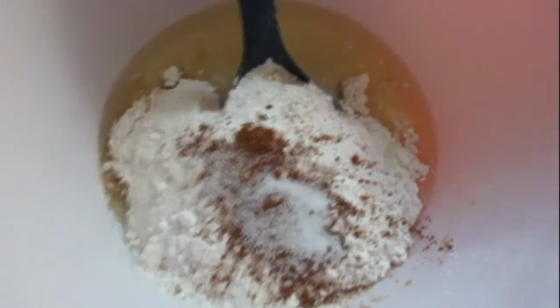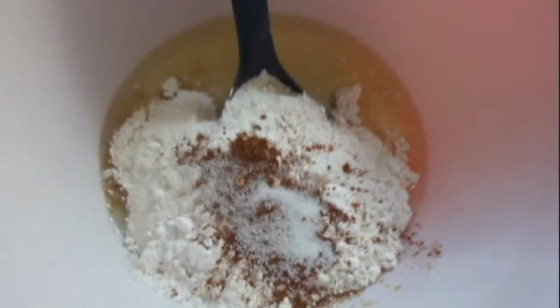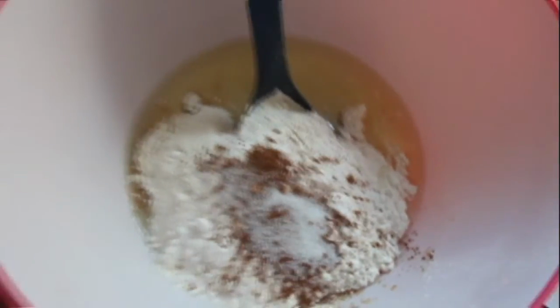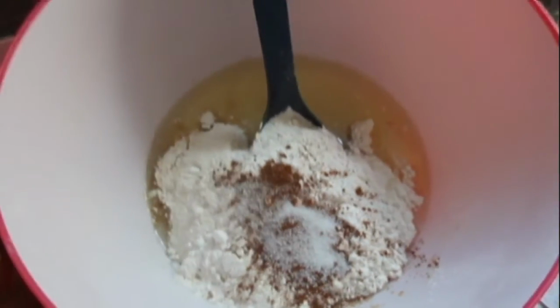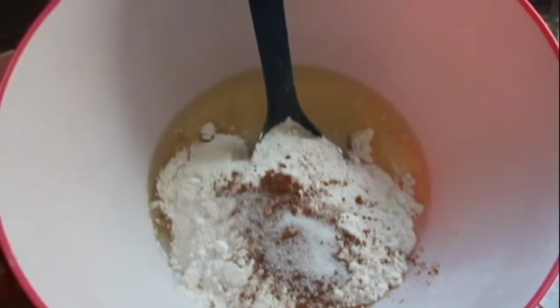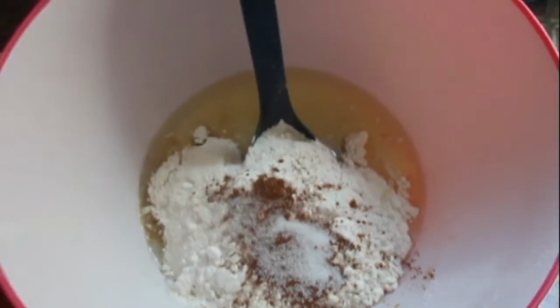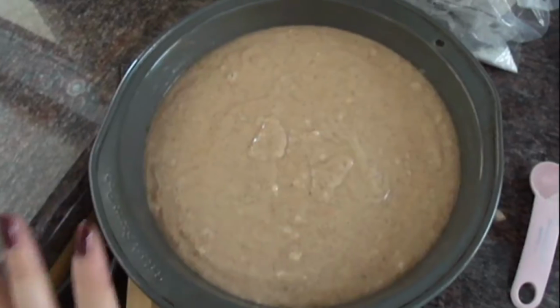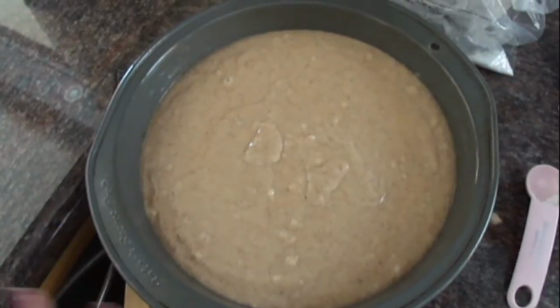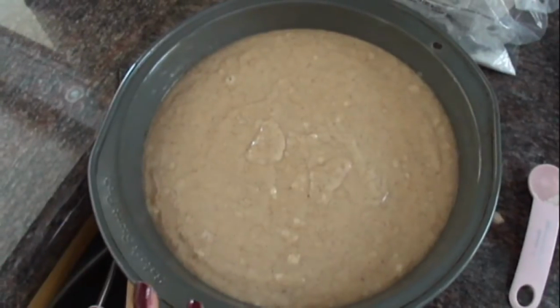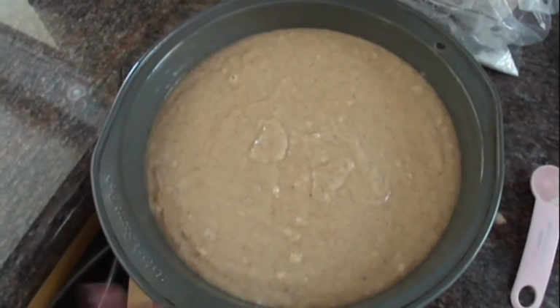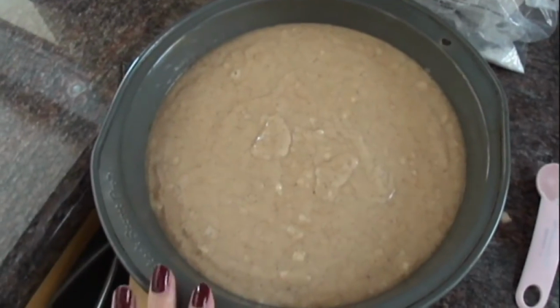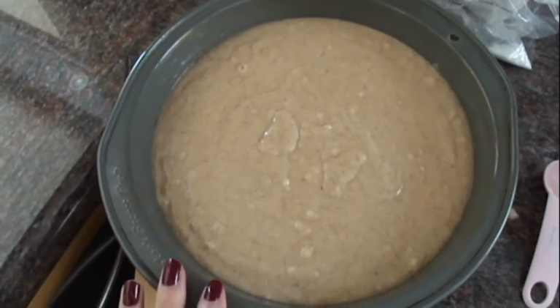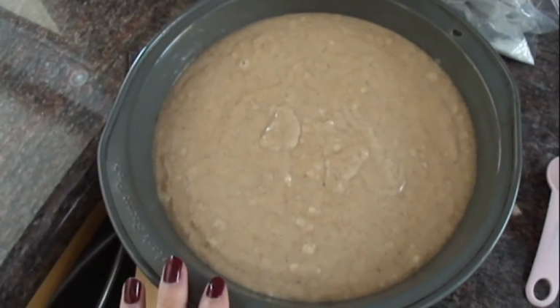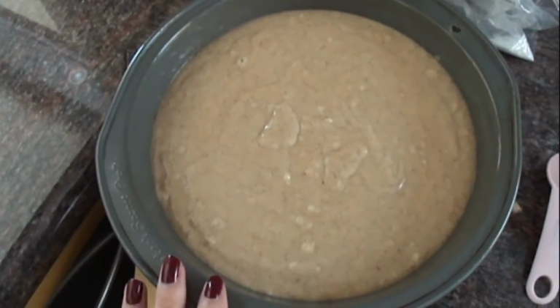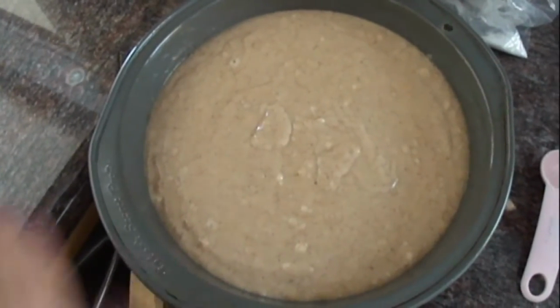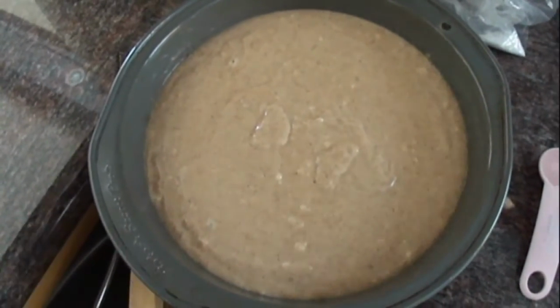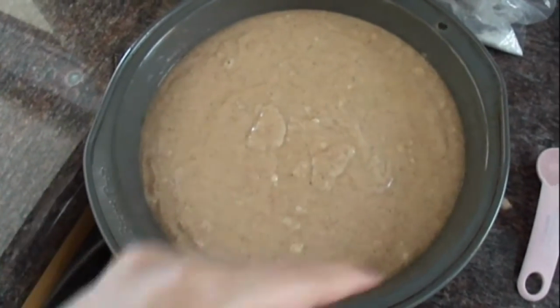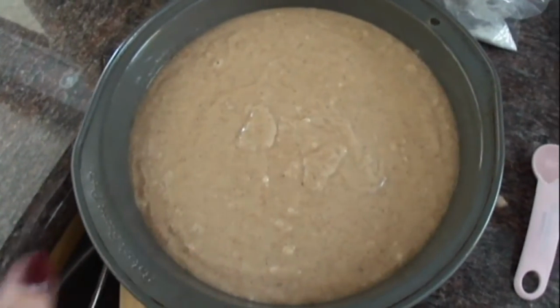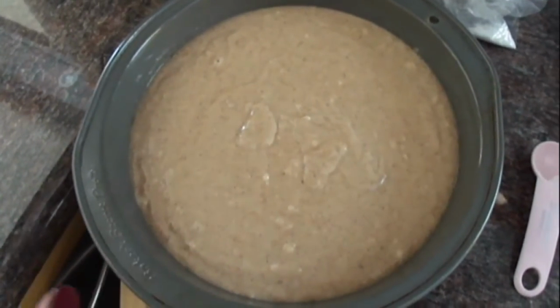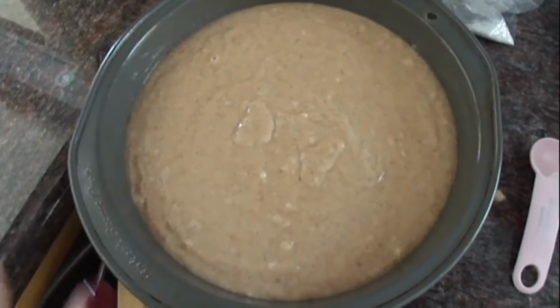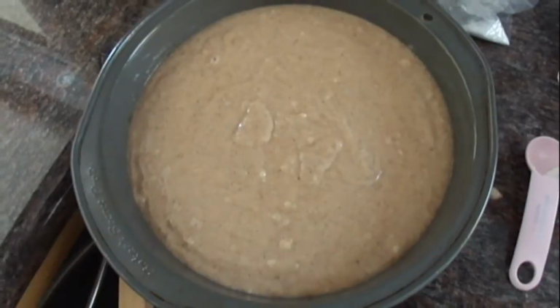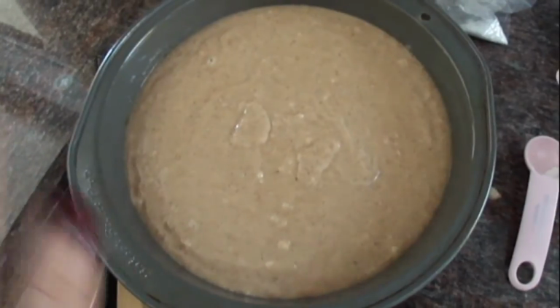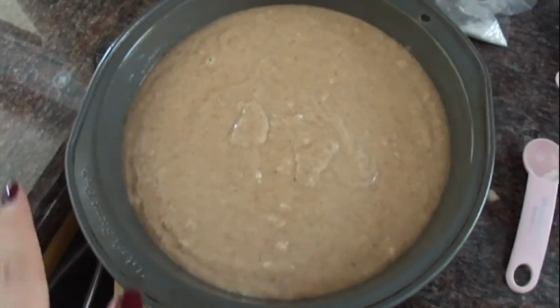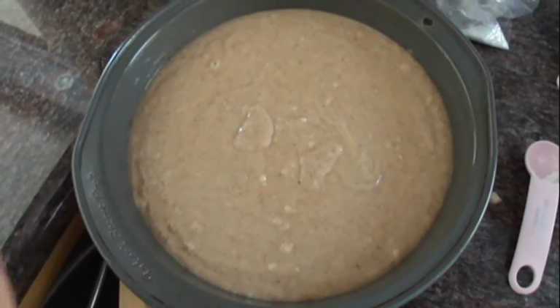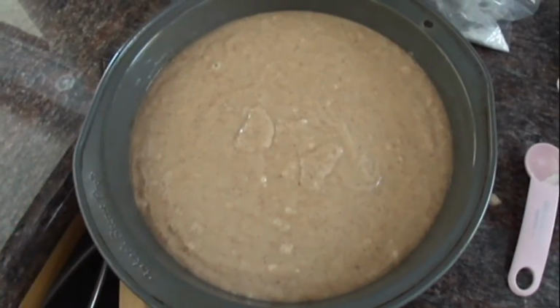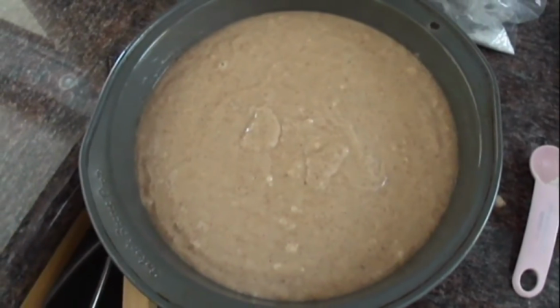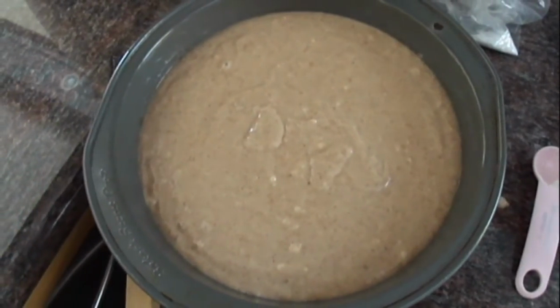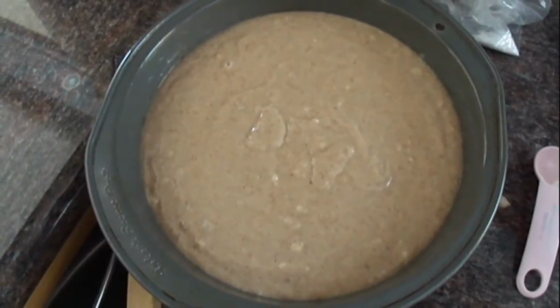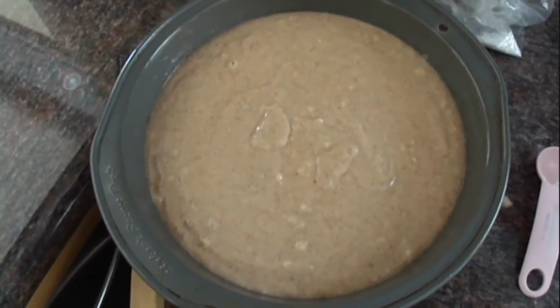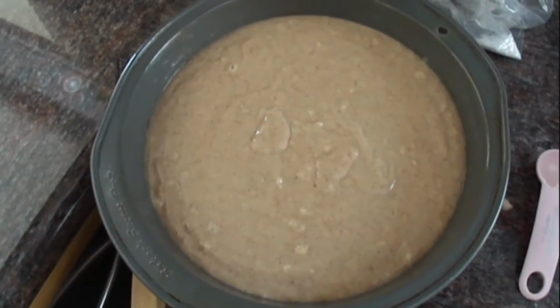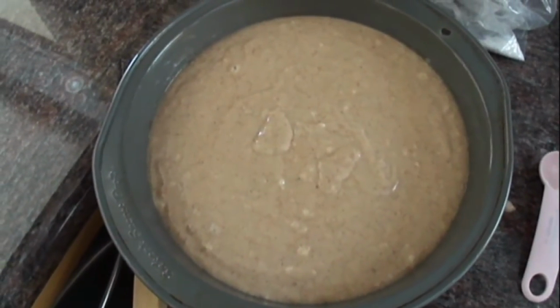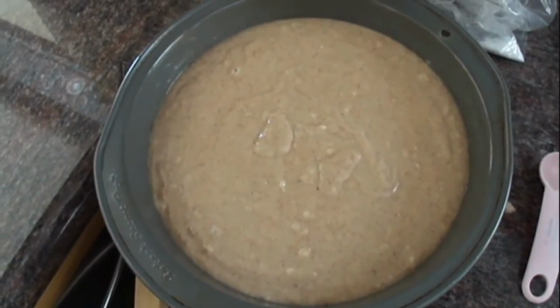Now mix those together. After mixing, I put this in a dish that I lightly greased, and now we will work on the topping.